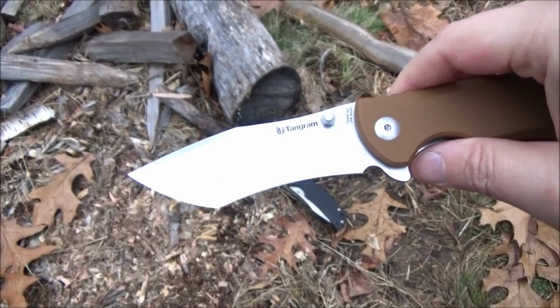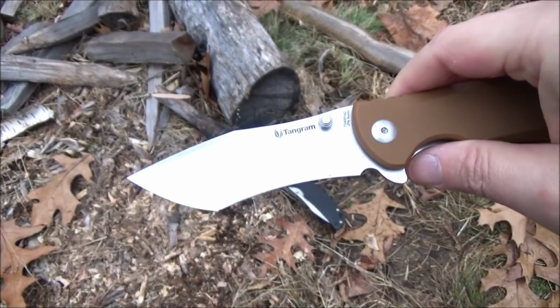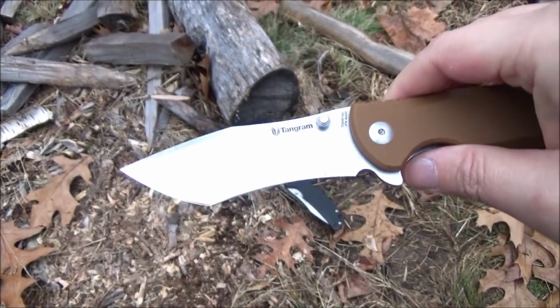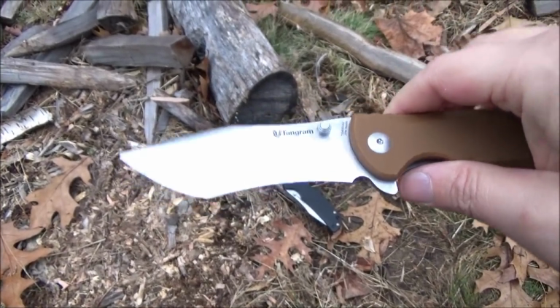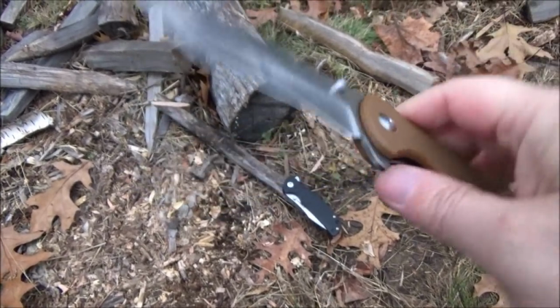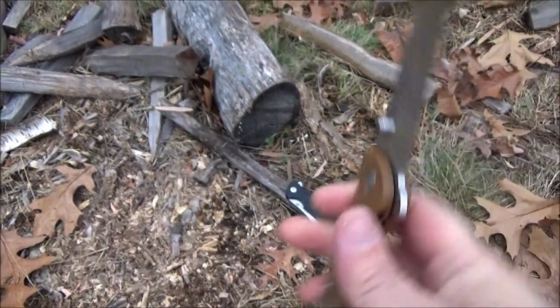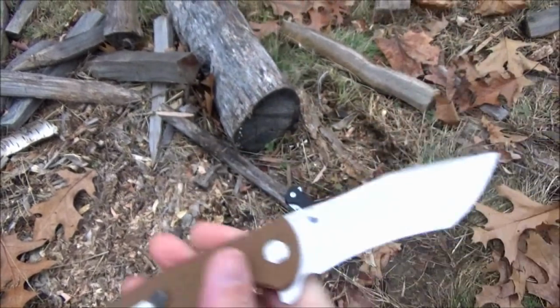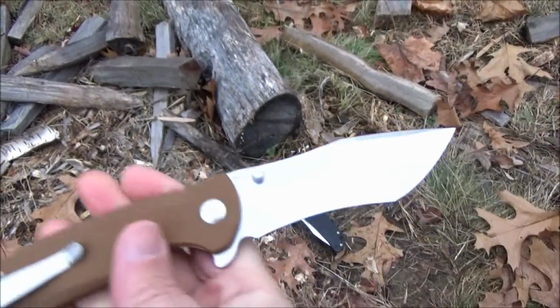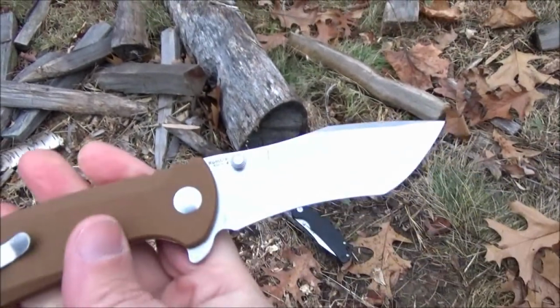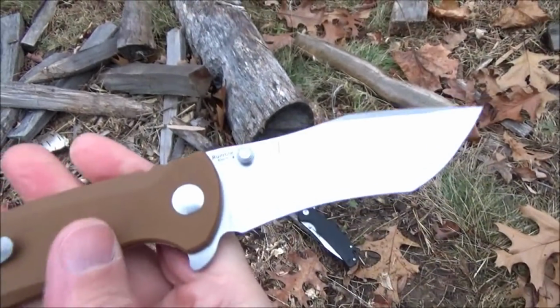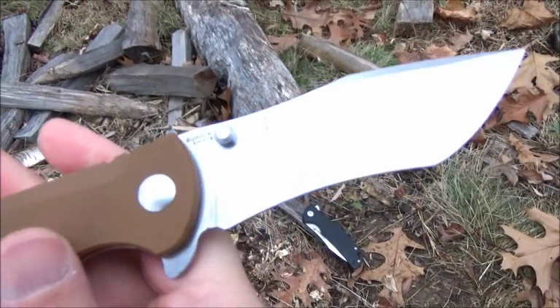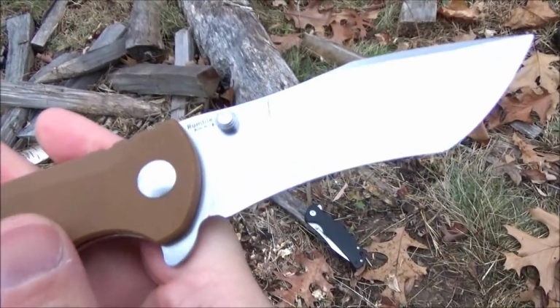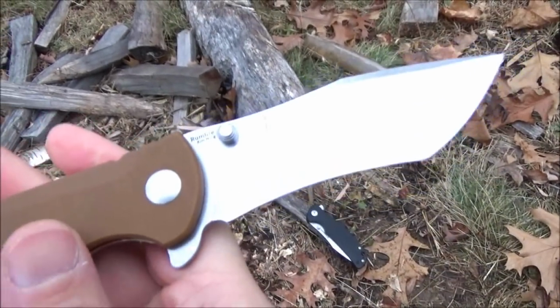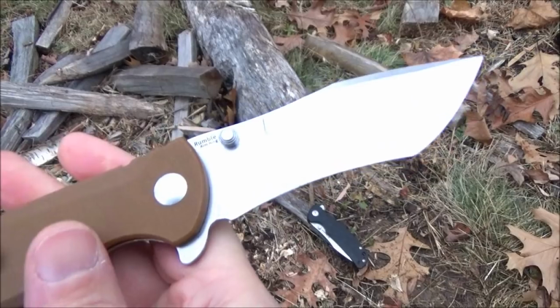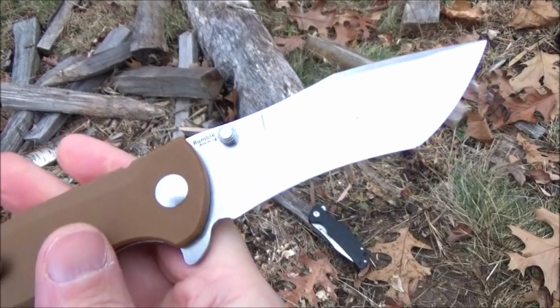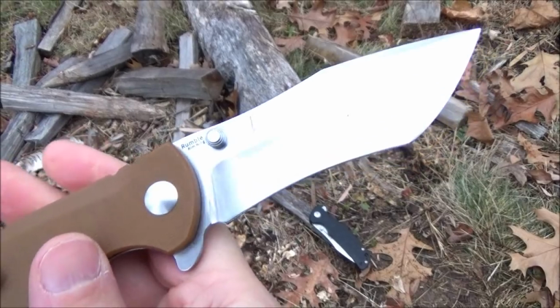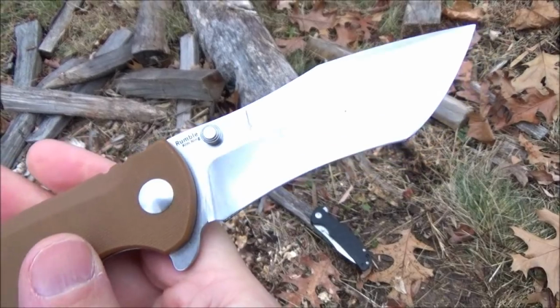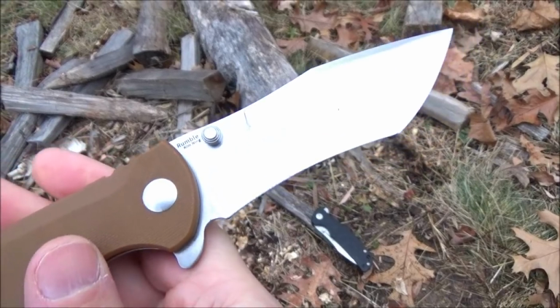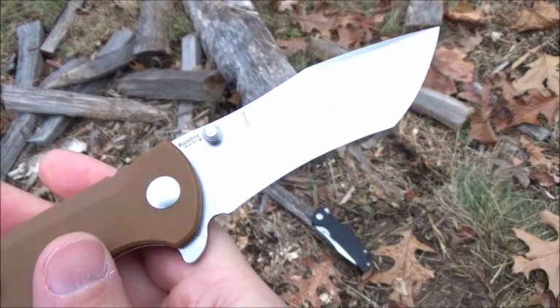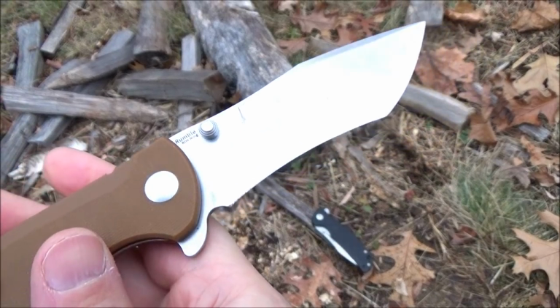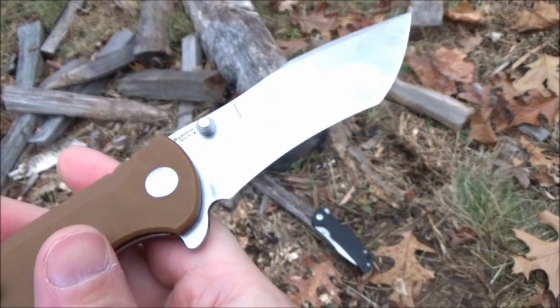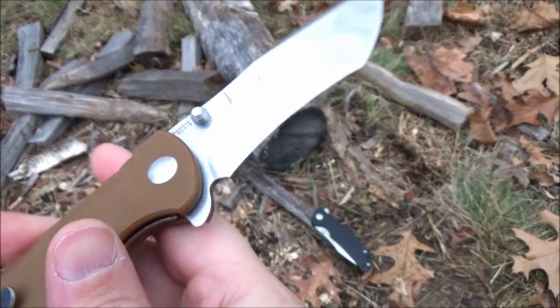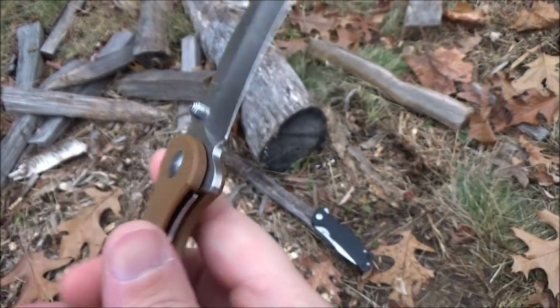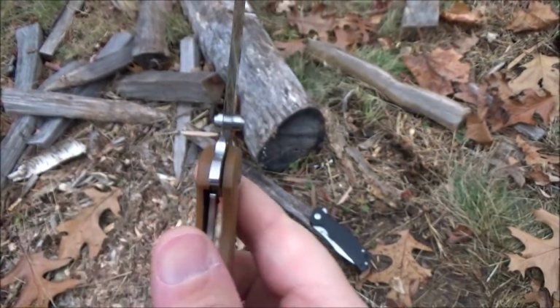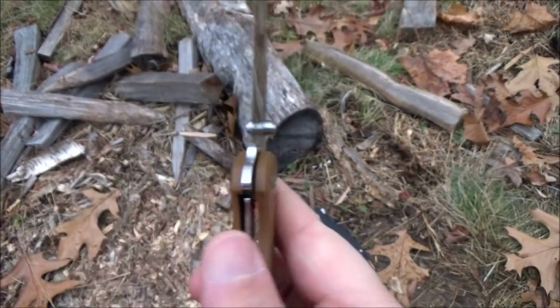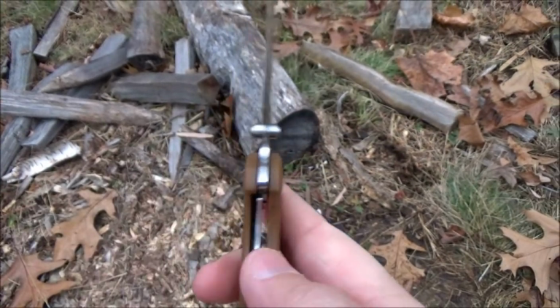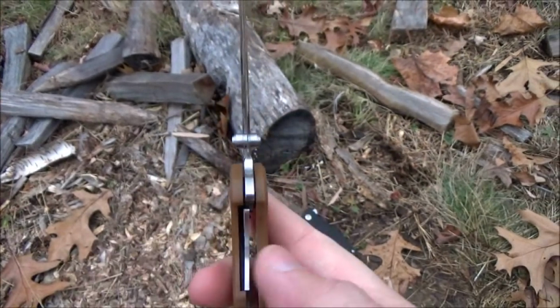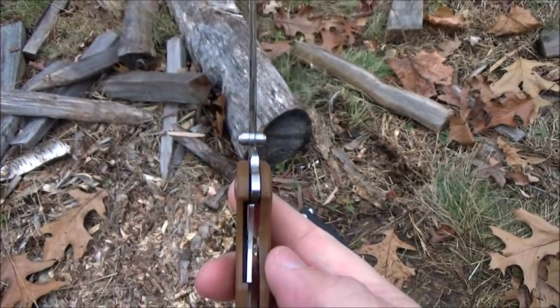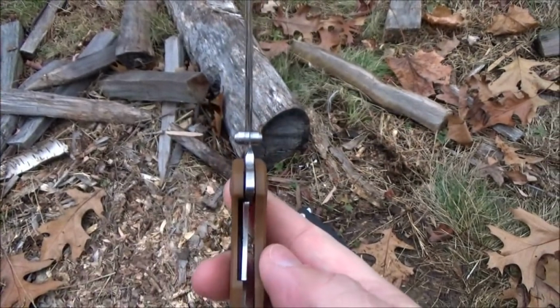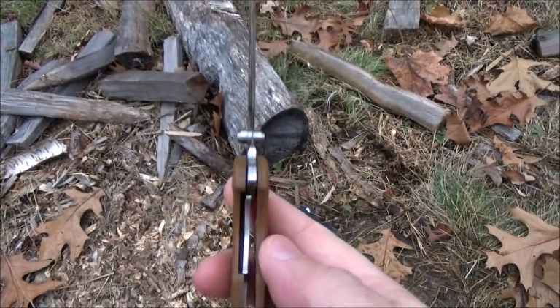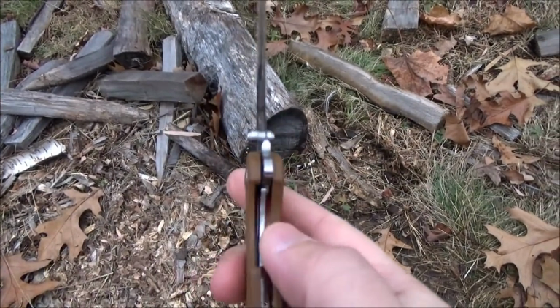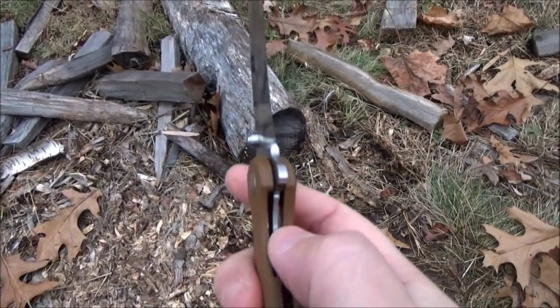Tangram is the budget line of Kizer. It's a liner lock.